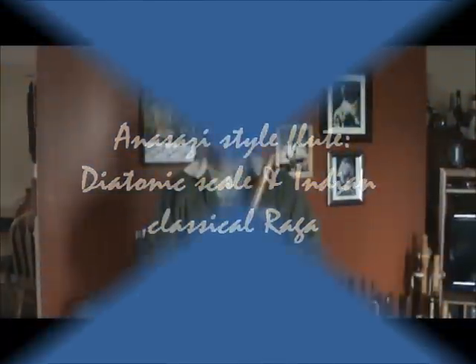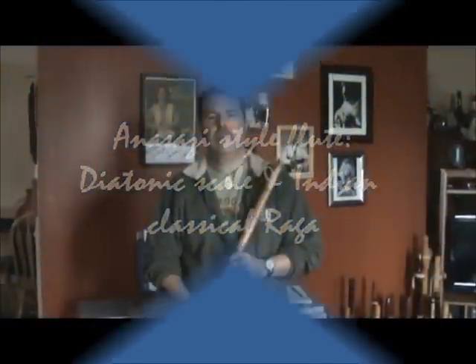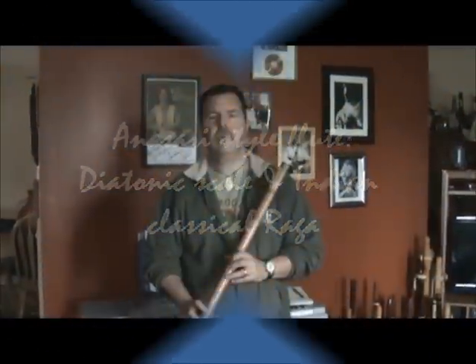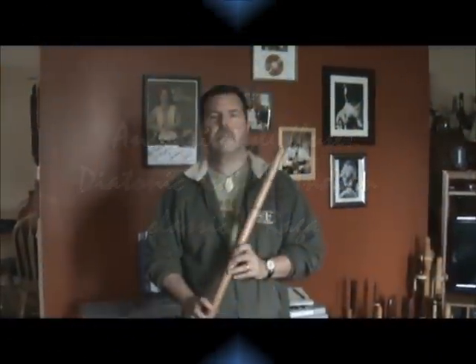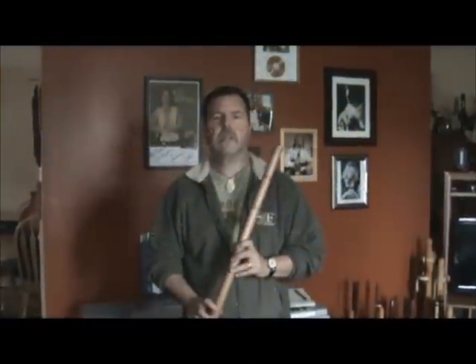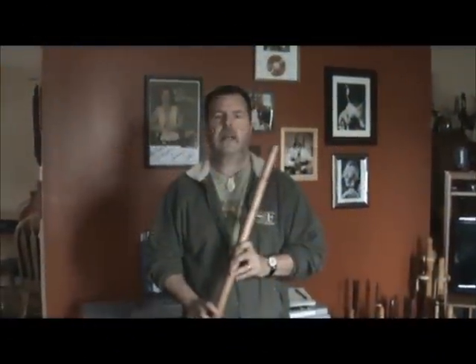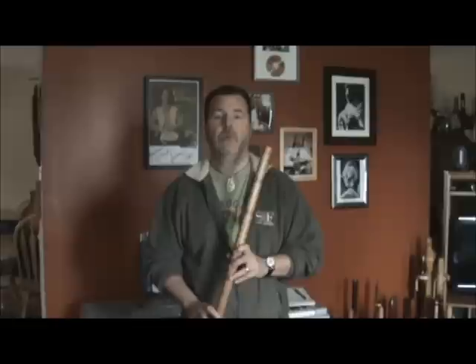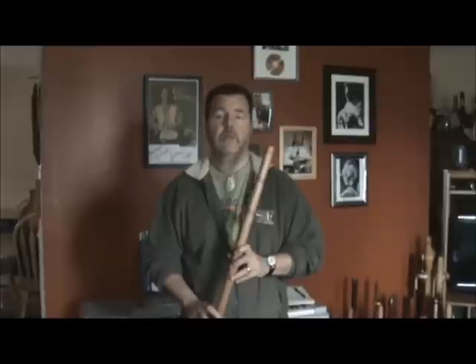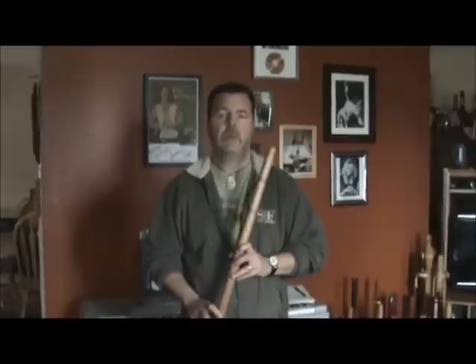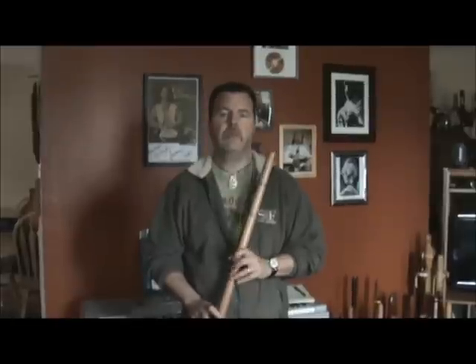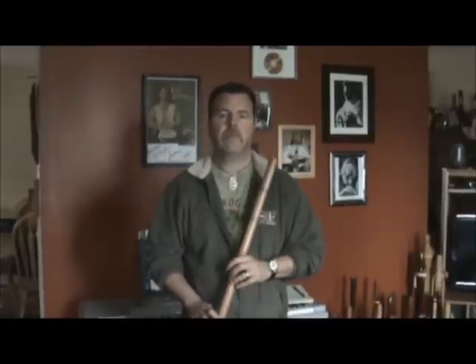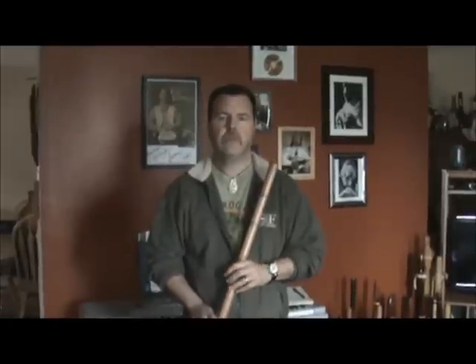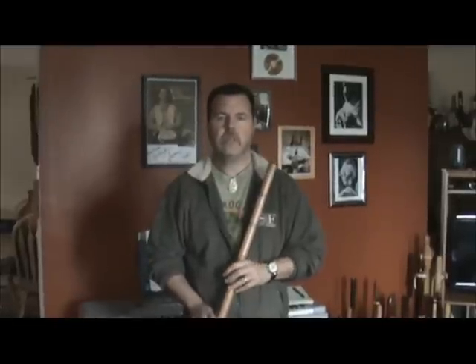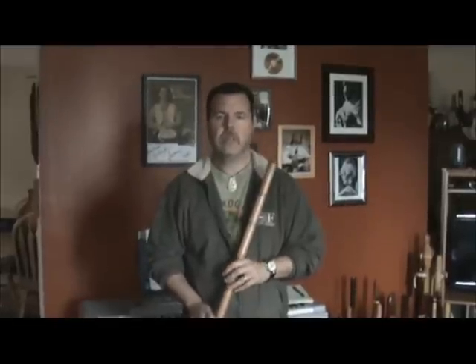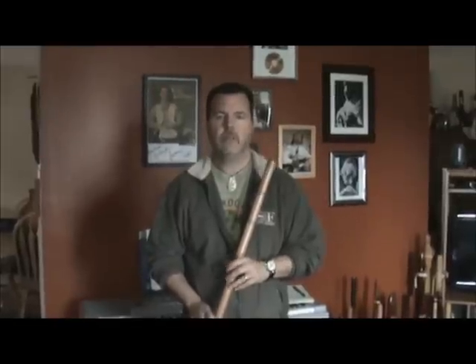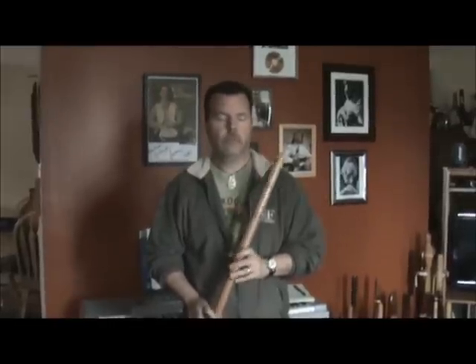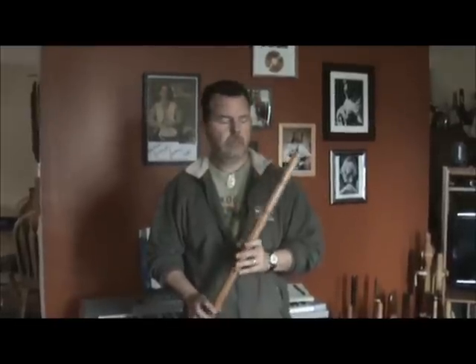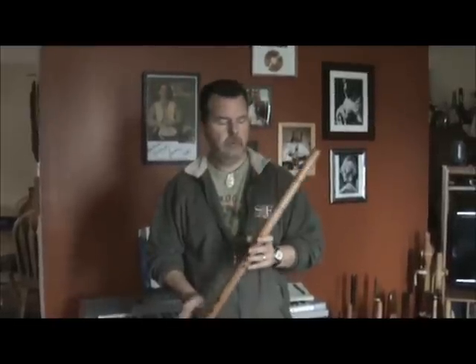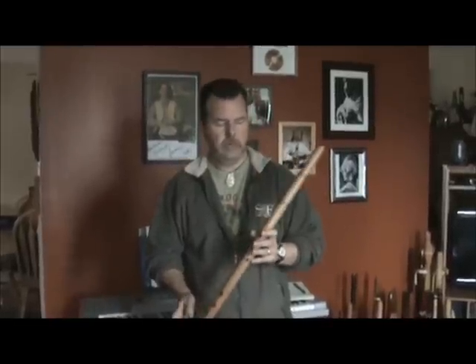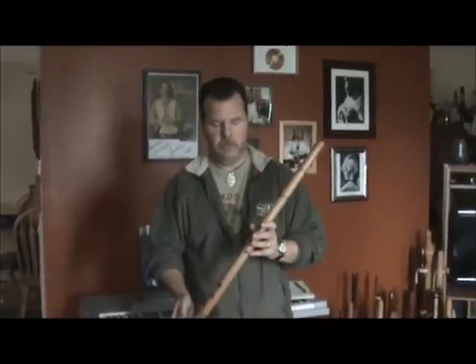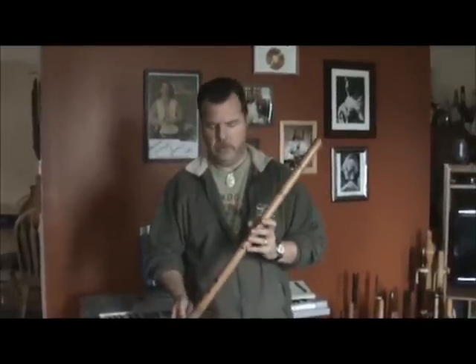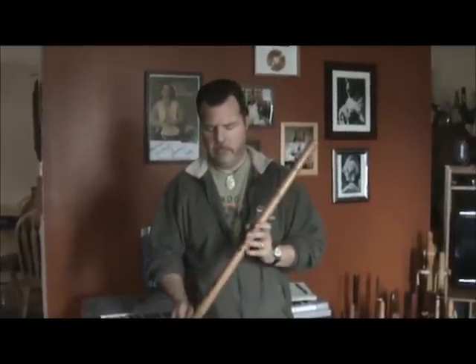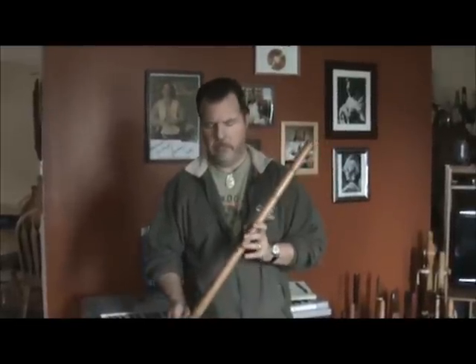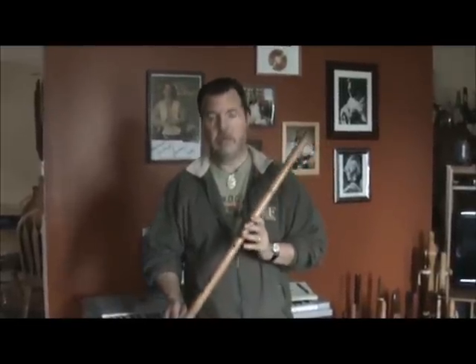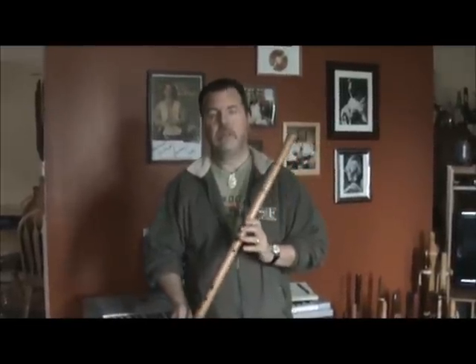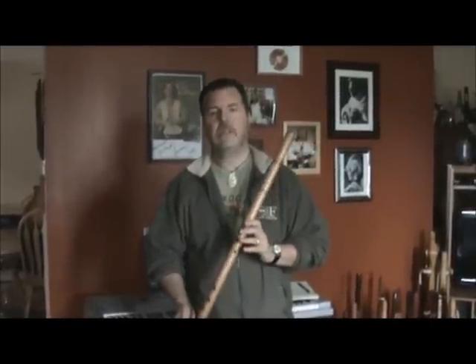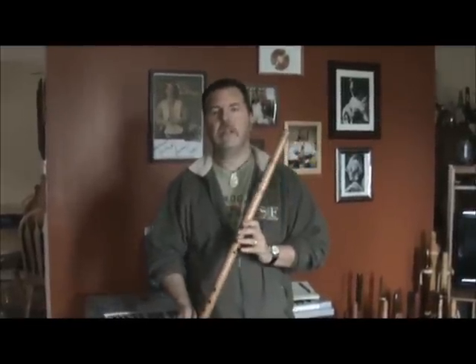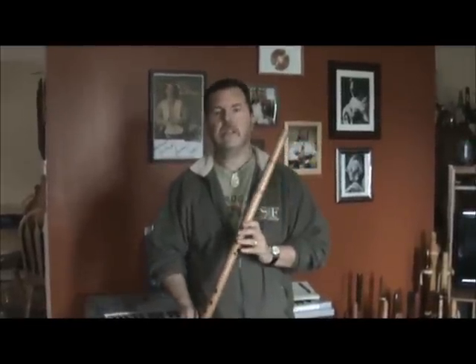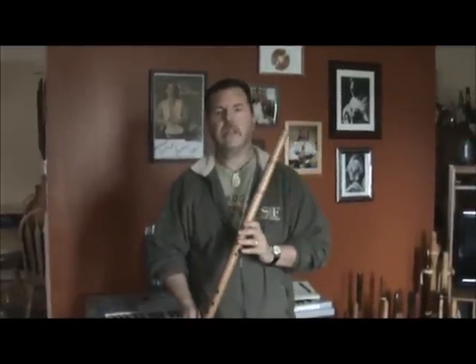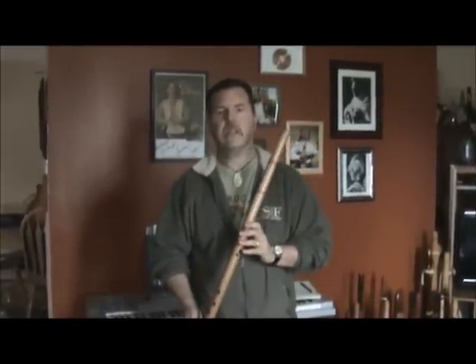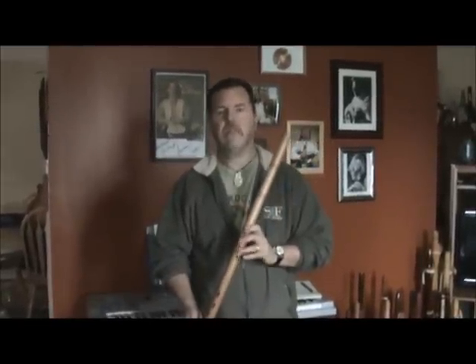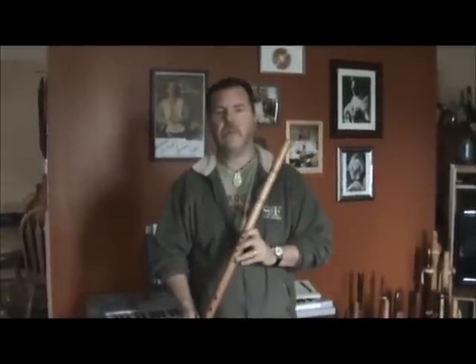Hi folks, welcome to Raven Wing Flutes. Today we're going to demonstrate a couple of things on the Anasazi style flute.